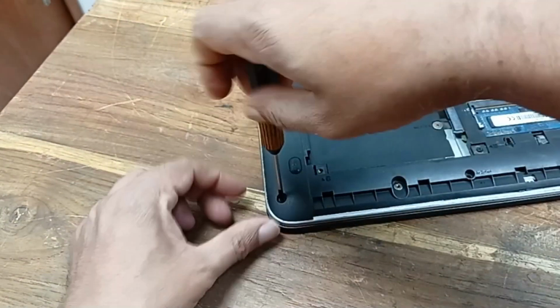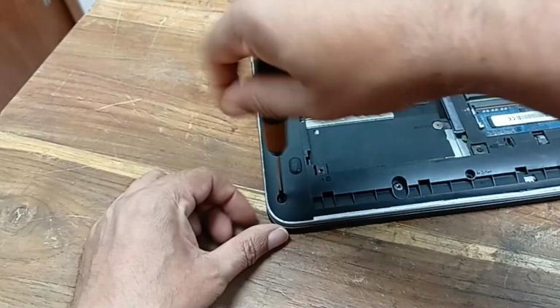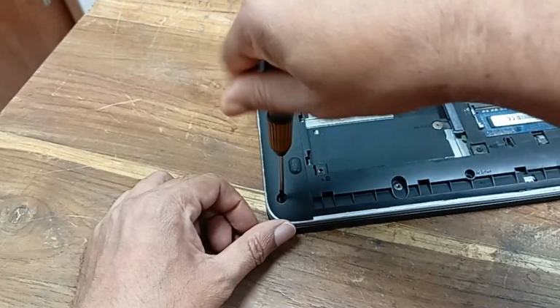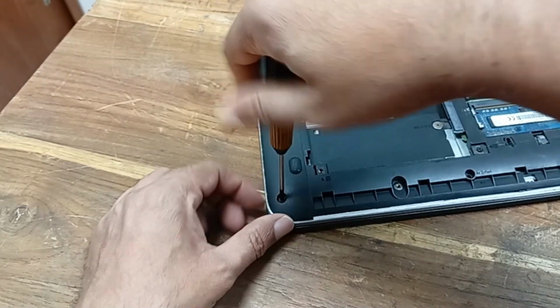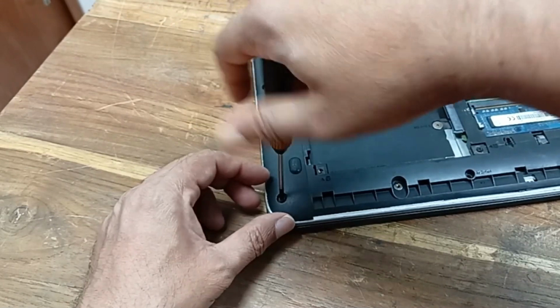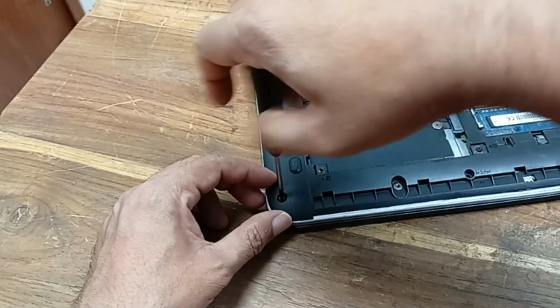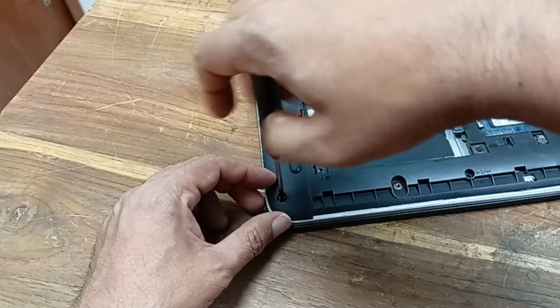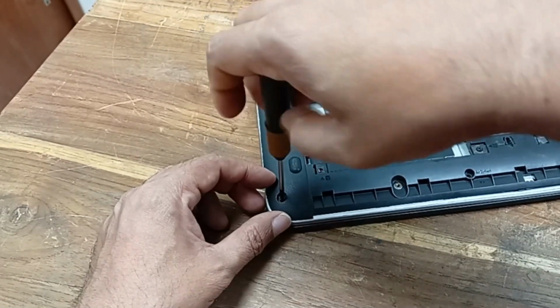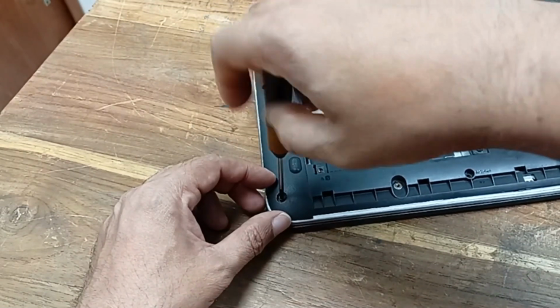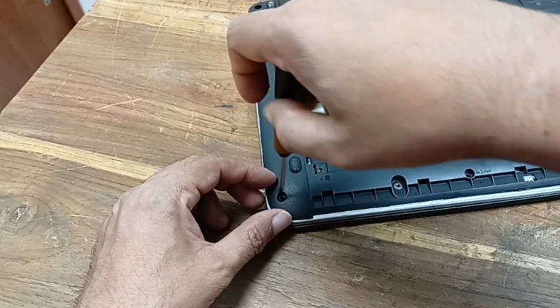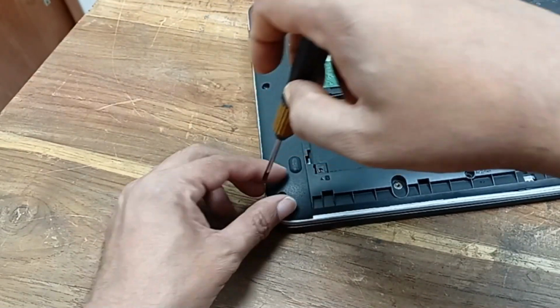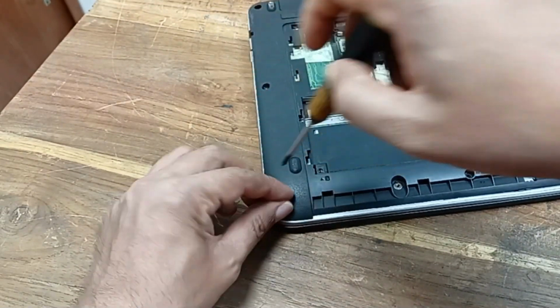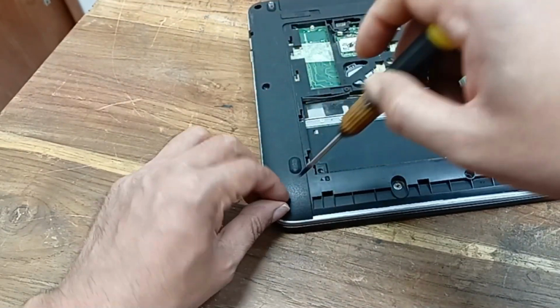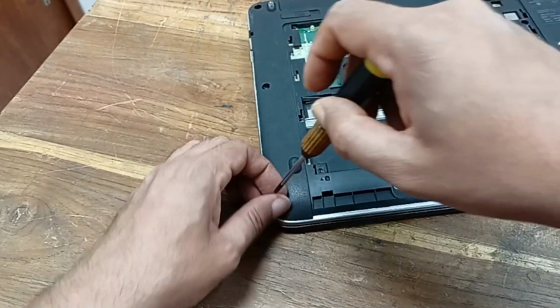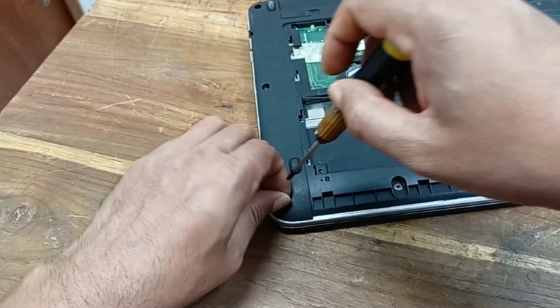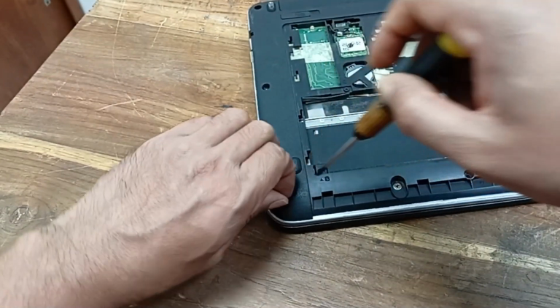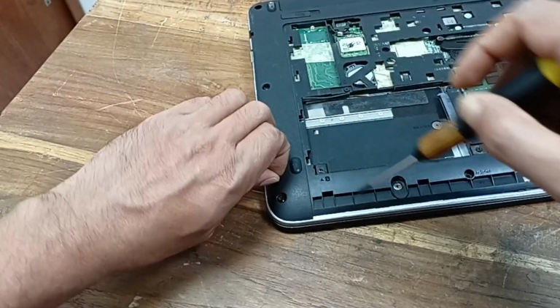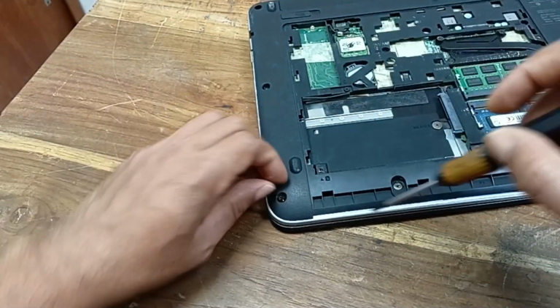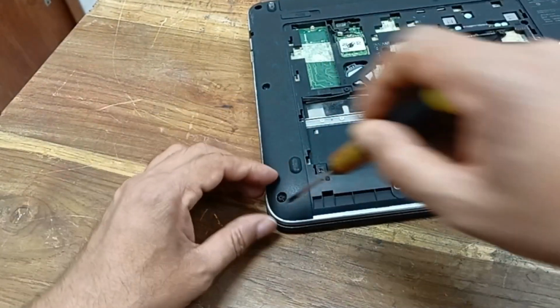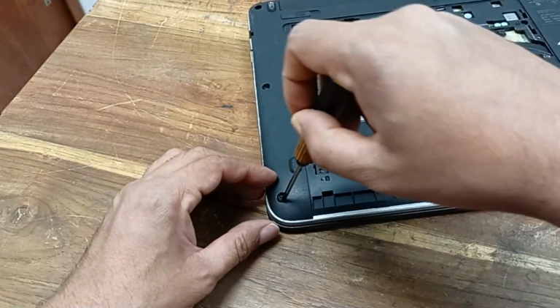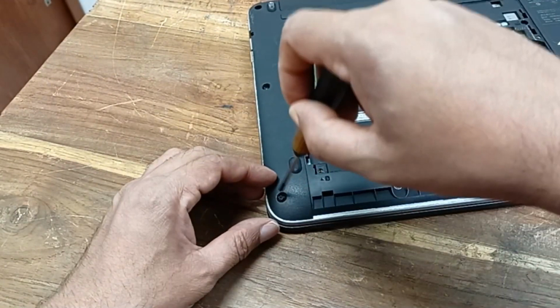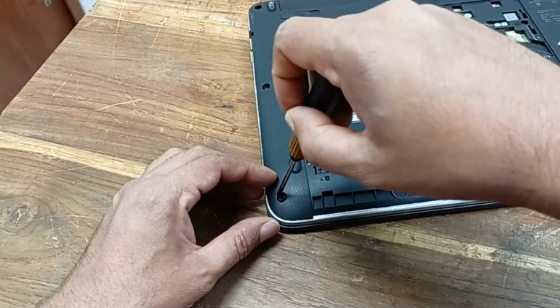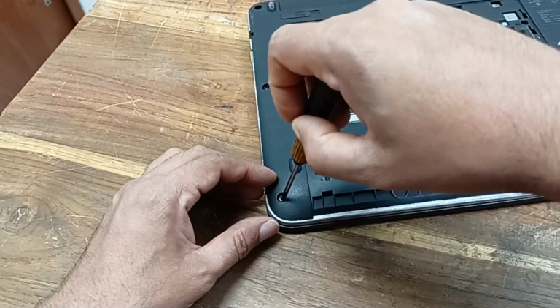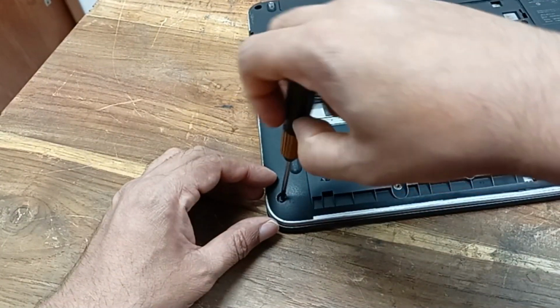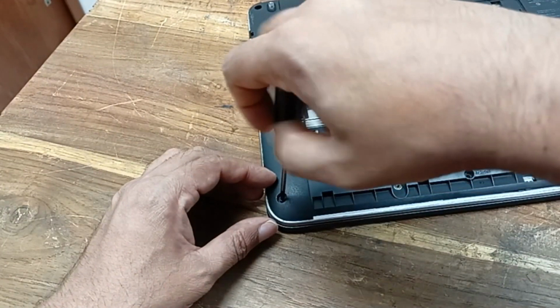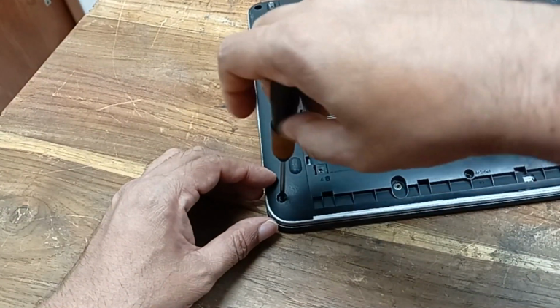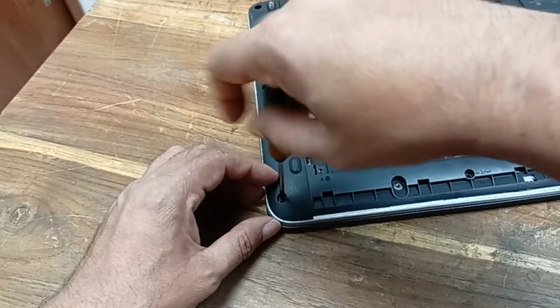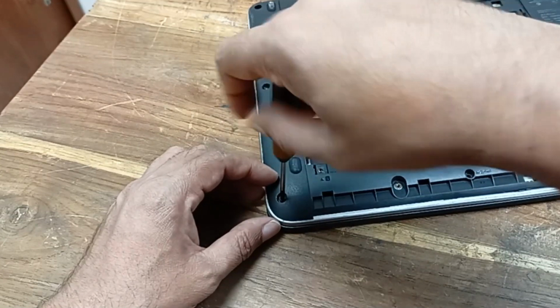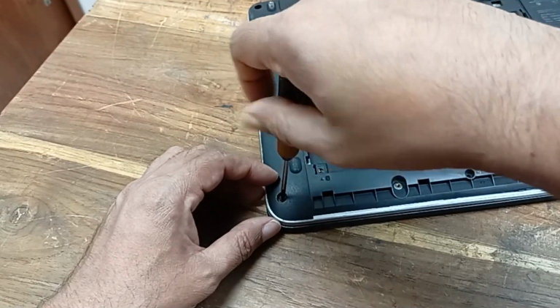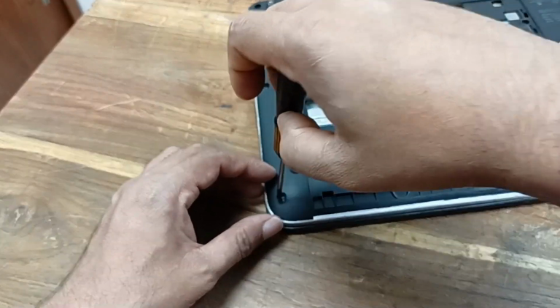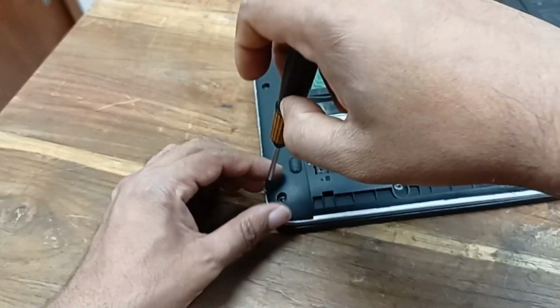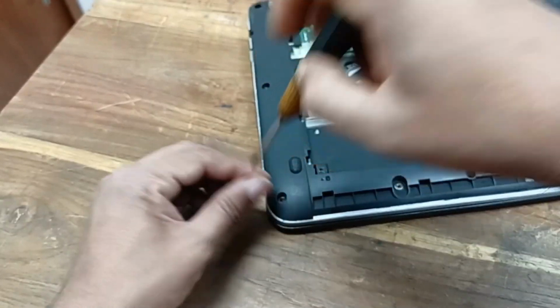After opening the circuit I will show you all these things, because it will take some time for opening the body.